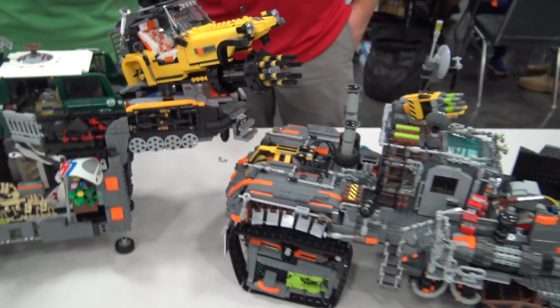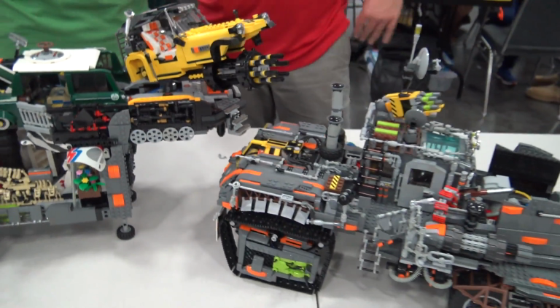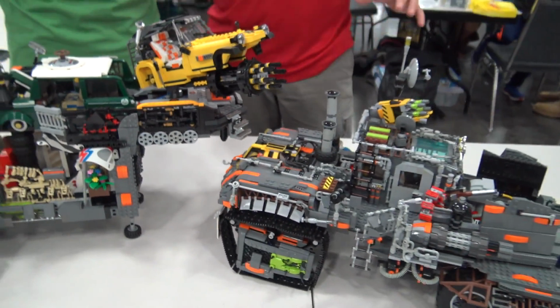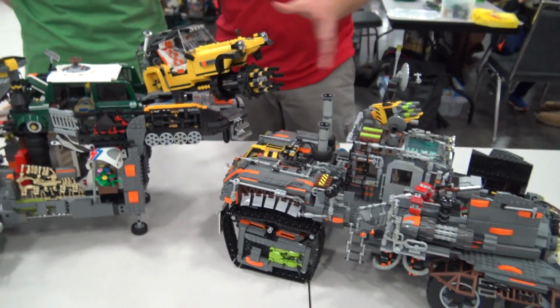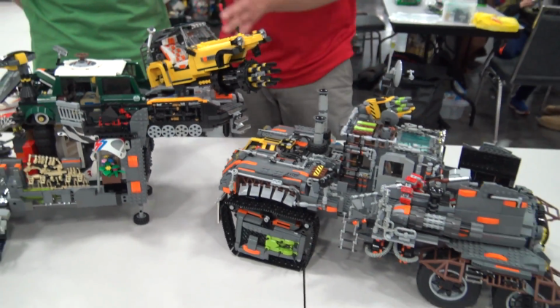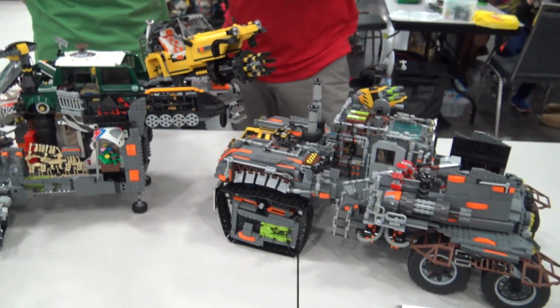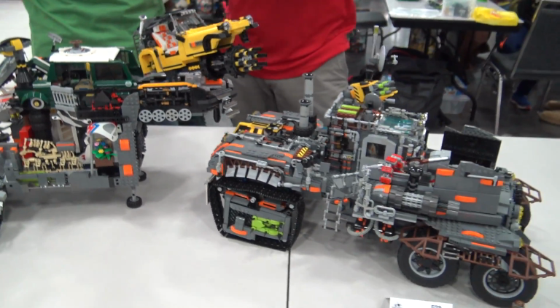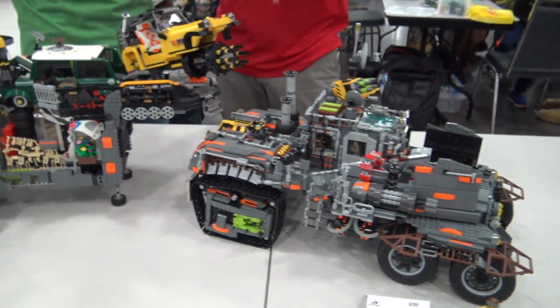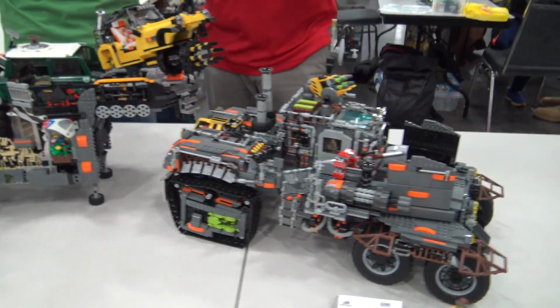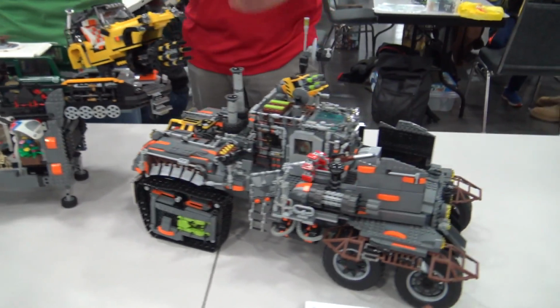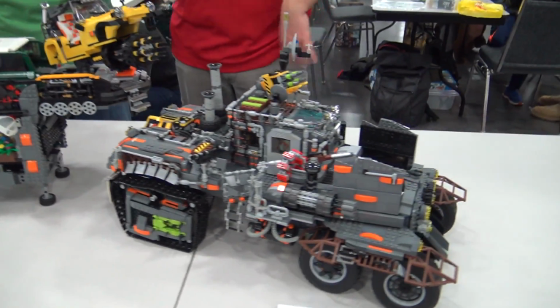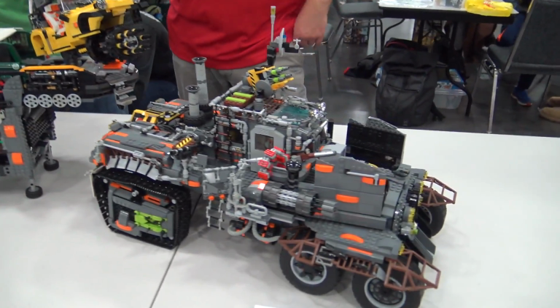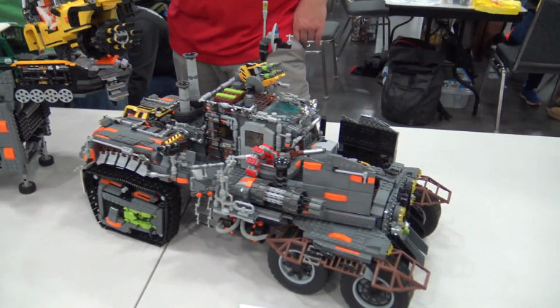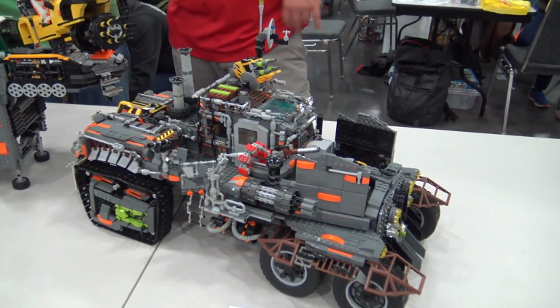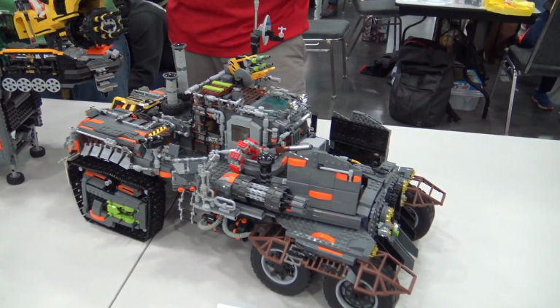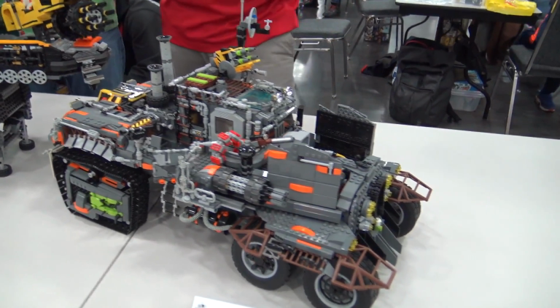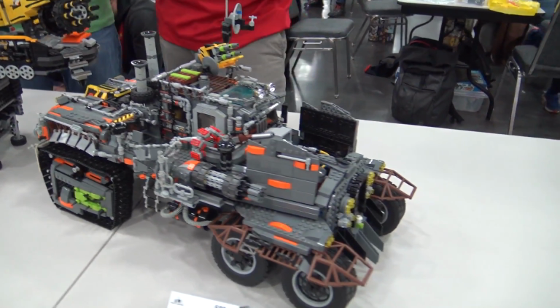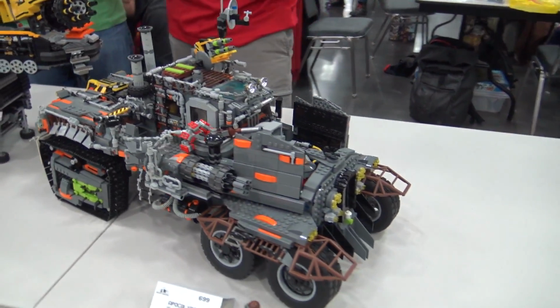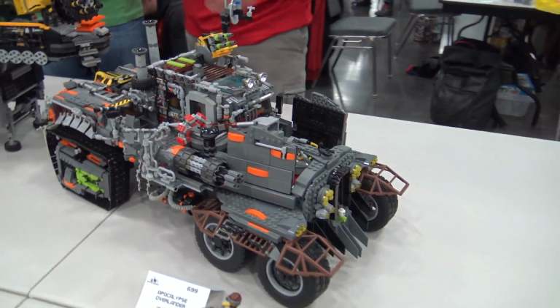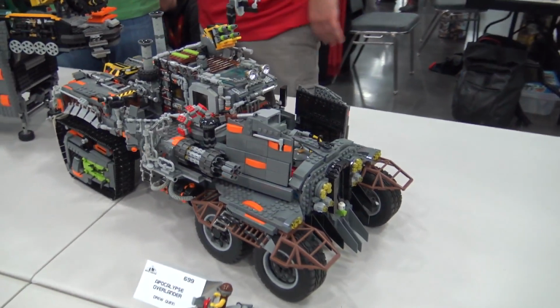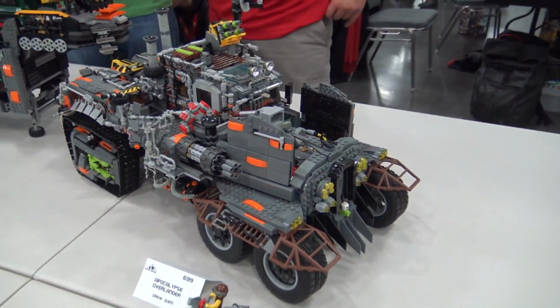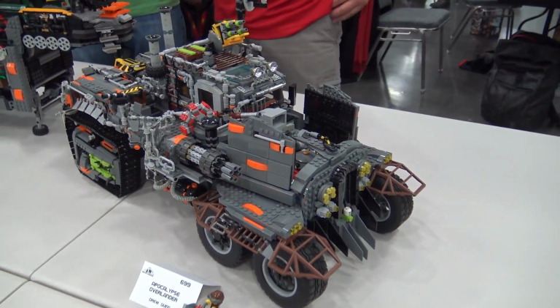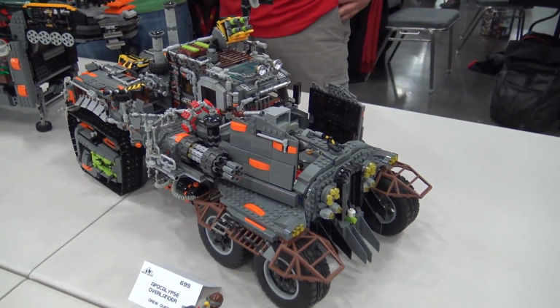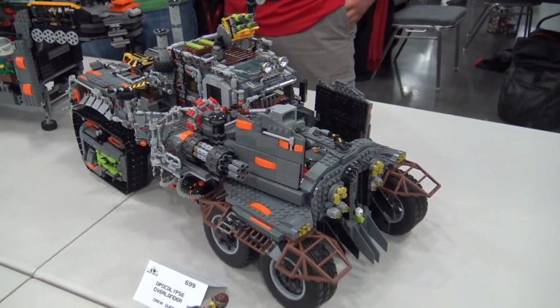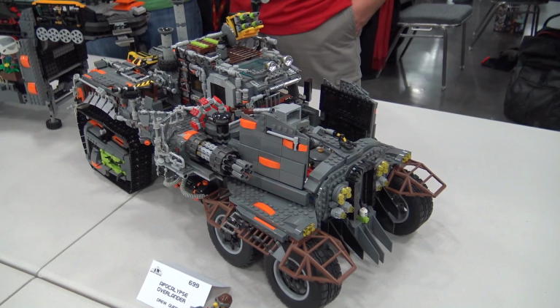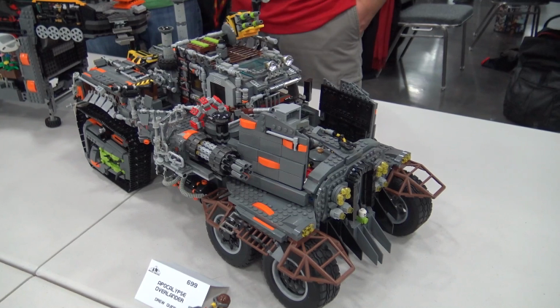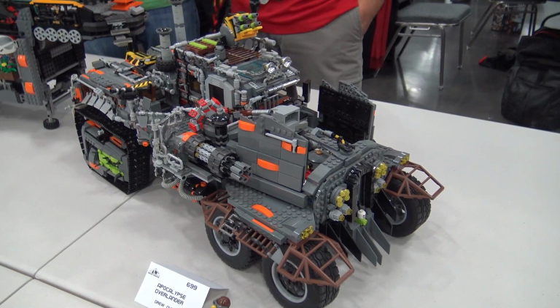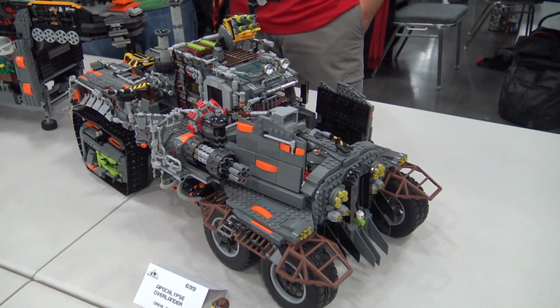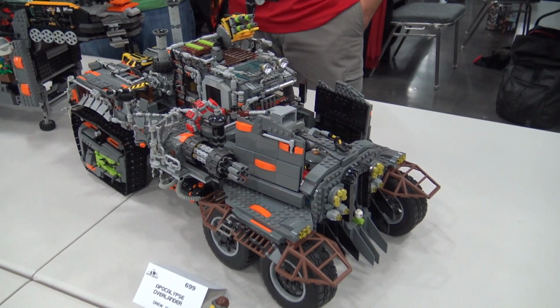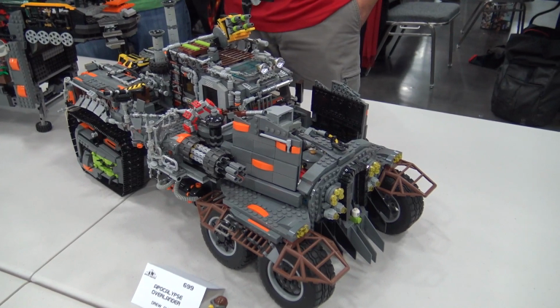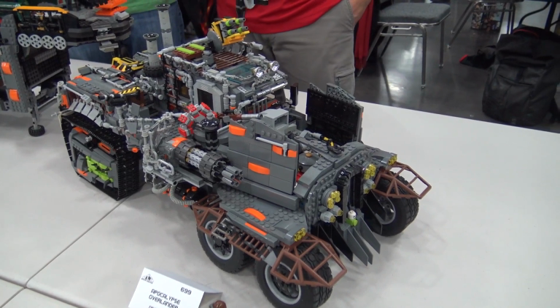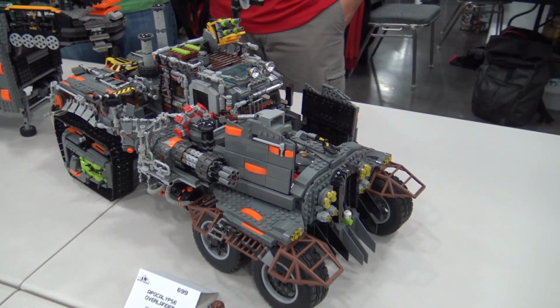This is so creative and I love all the details you put in there — thank you so much for bringing it out to the show. Thank you very much, appreciate it.